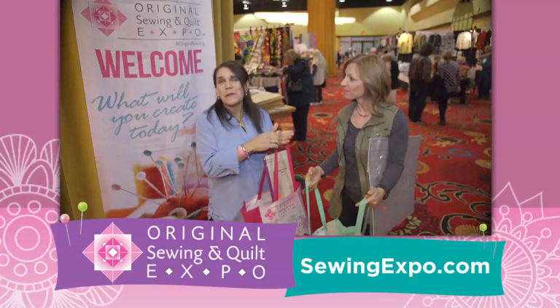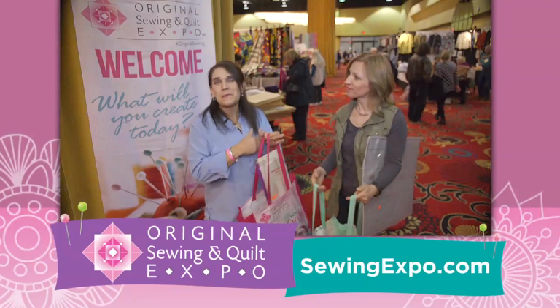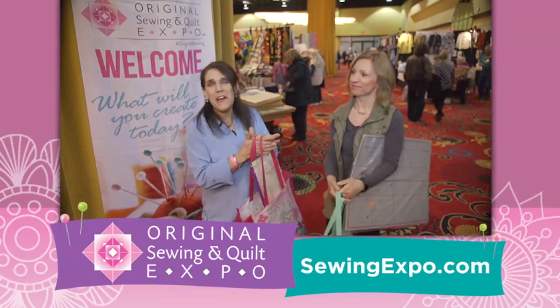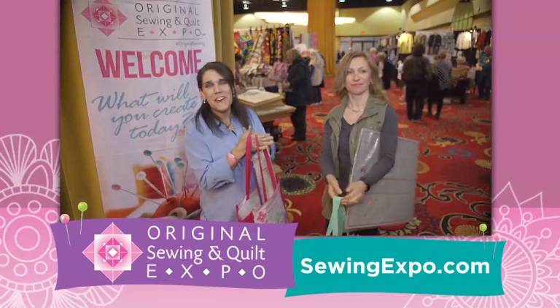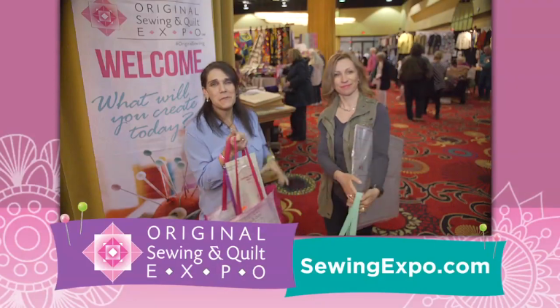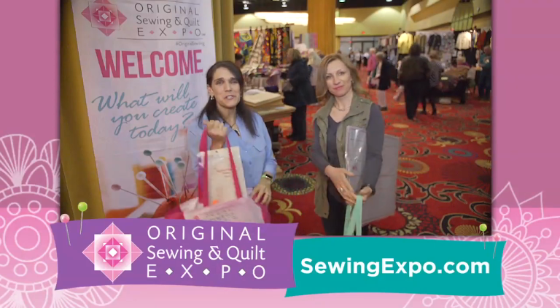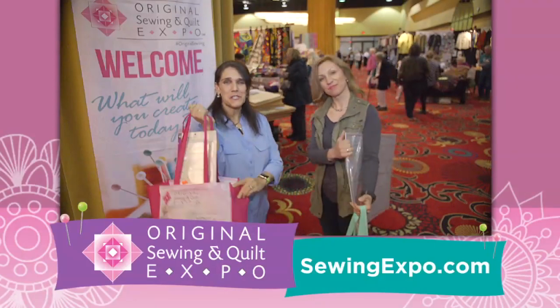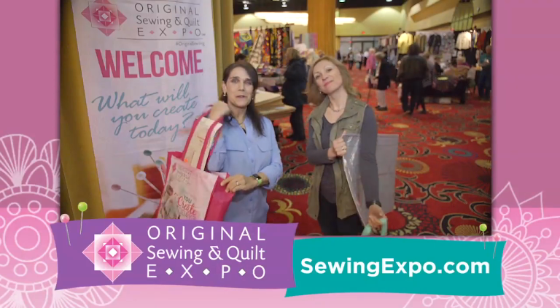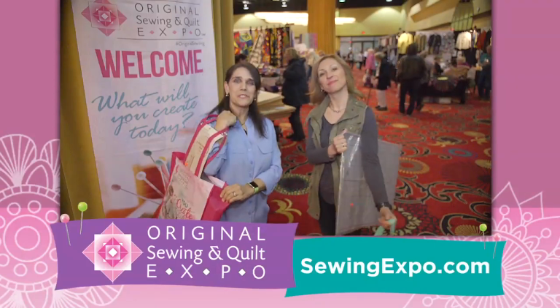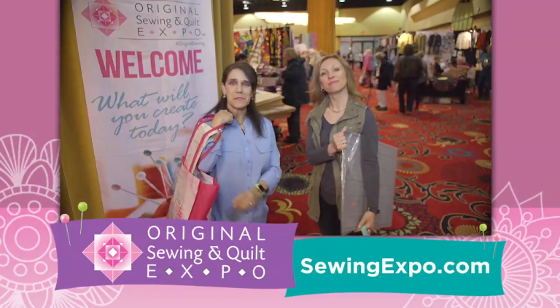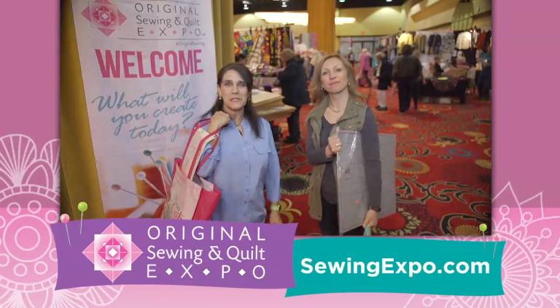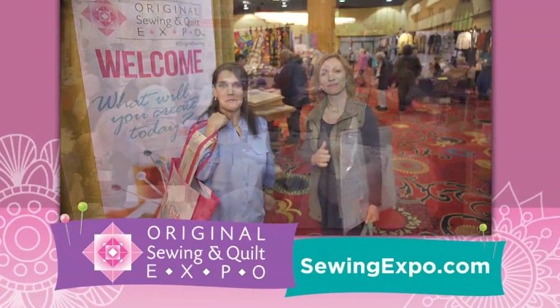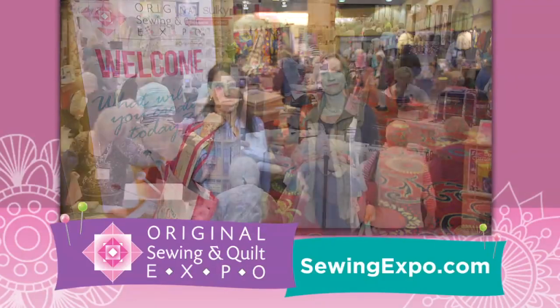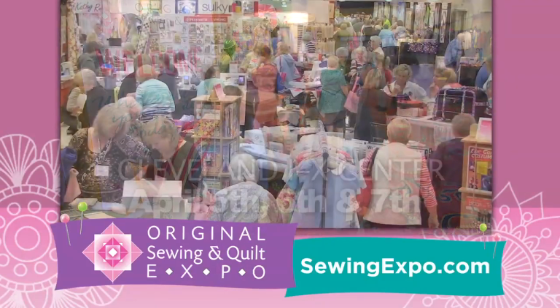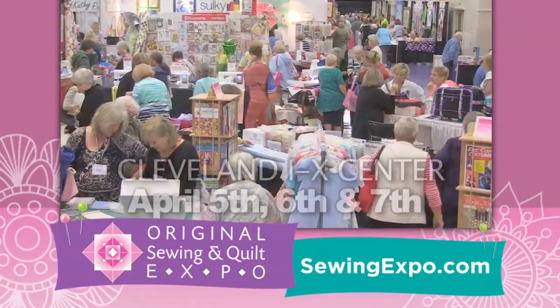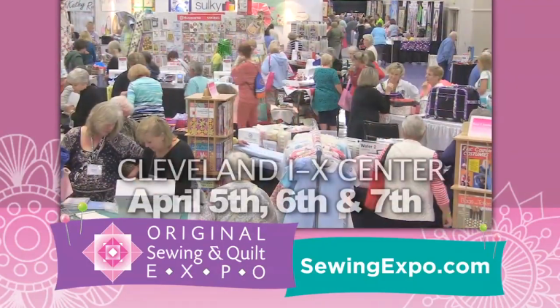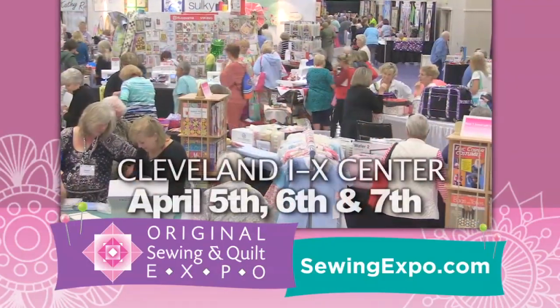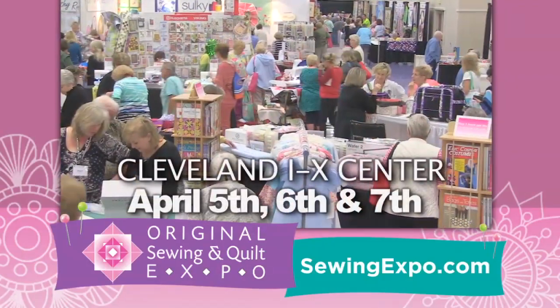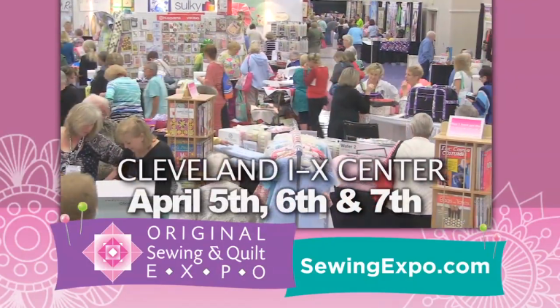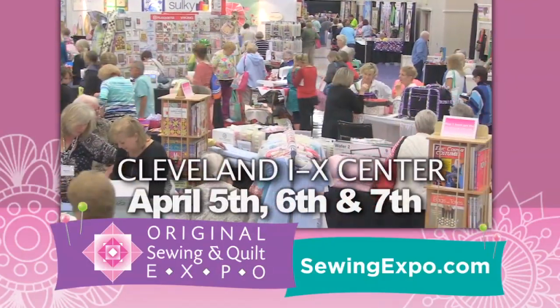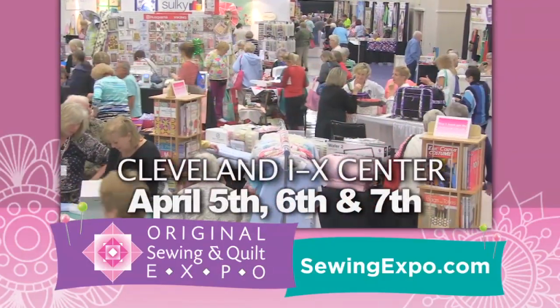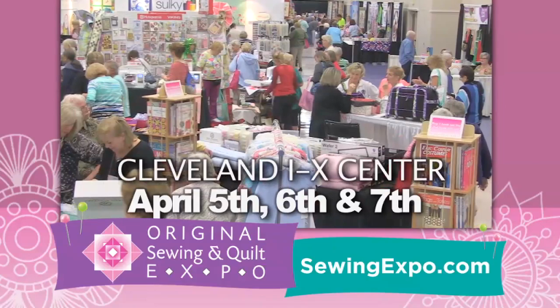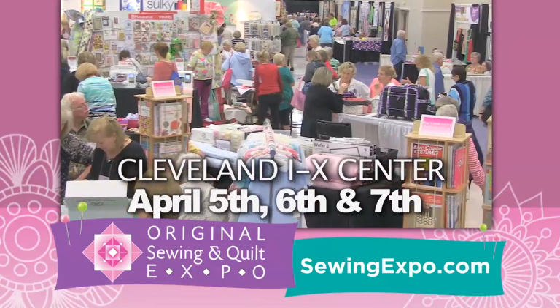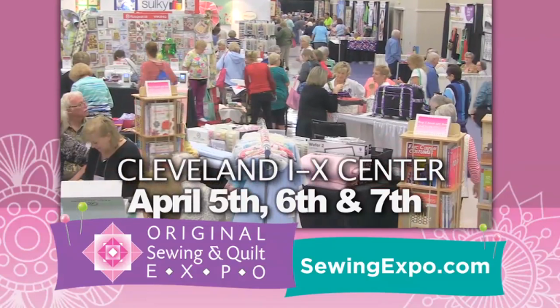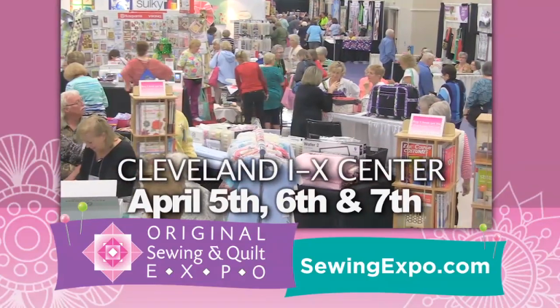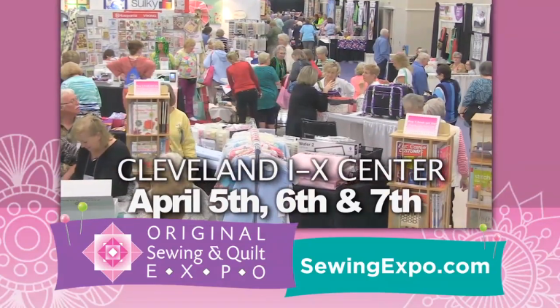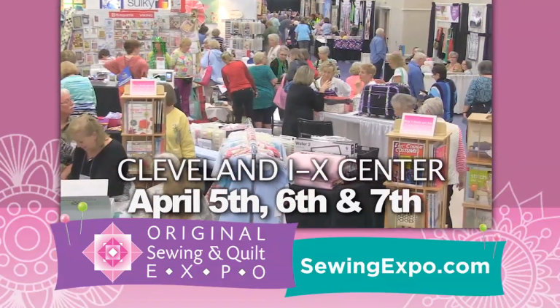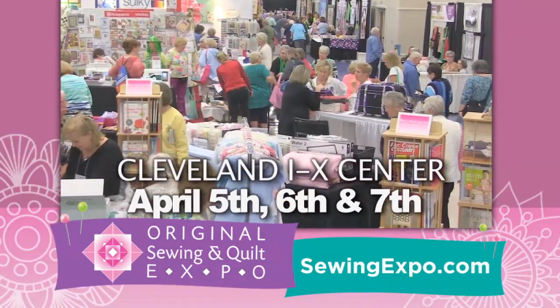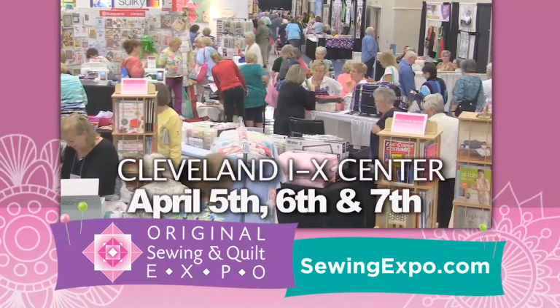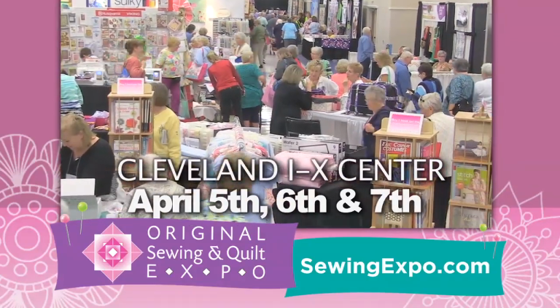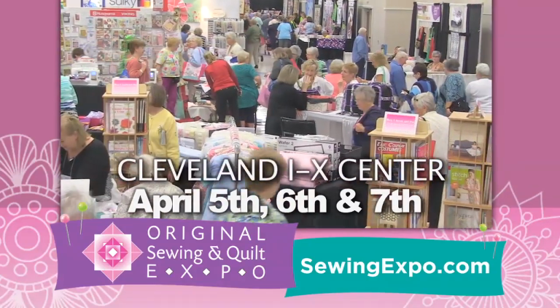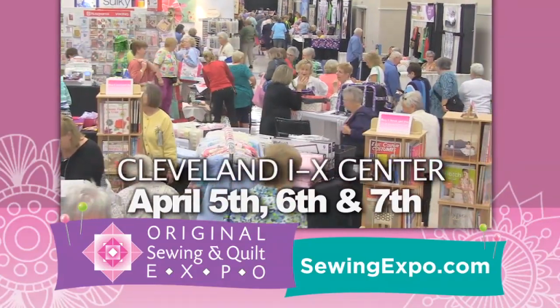We hope you have fun at Original Sewing & Quilt Expo, too. April 5th through 7th at the IX Center. Visit SewingExpo.com.